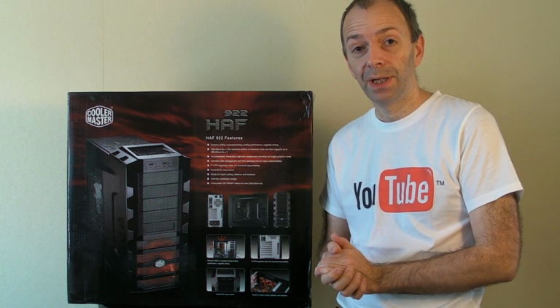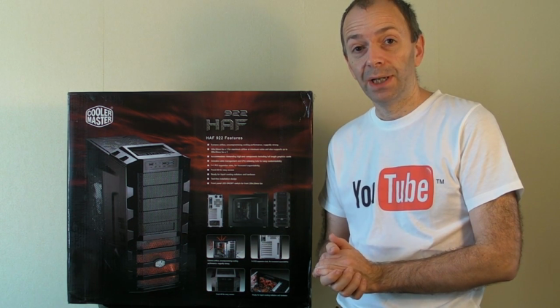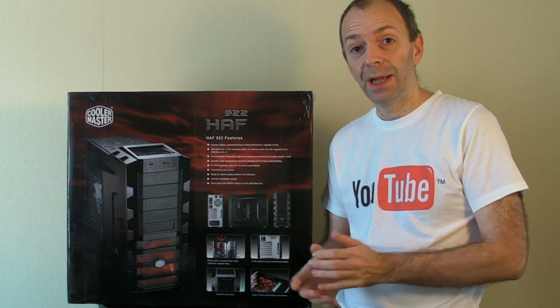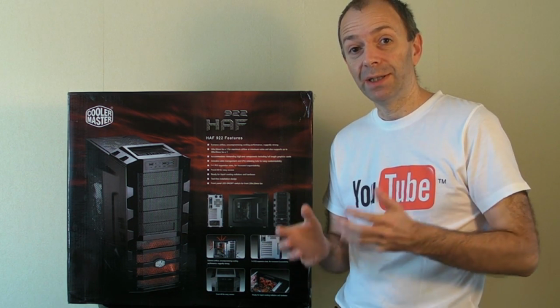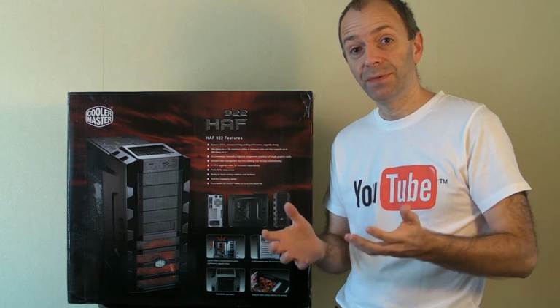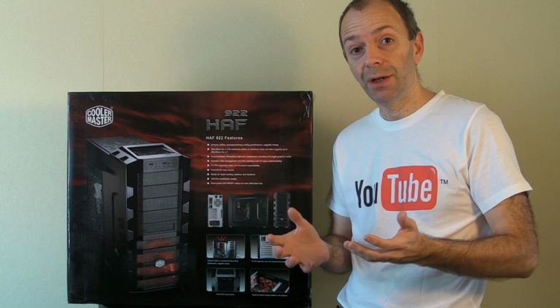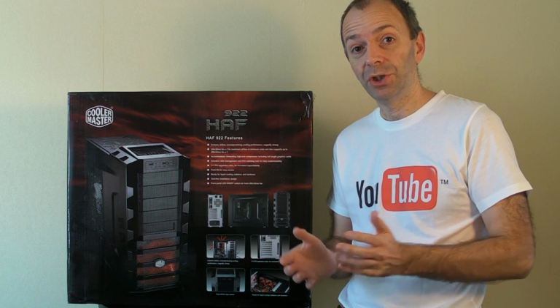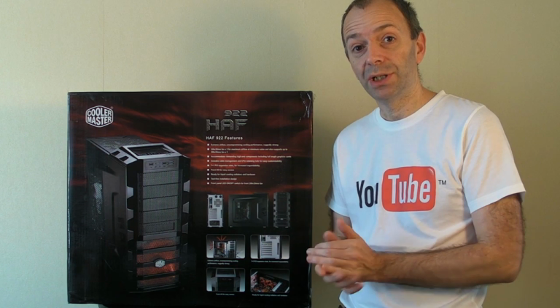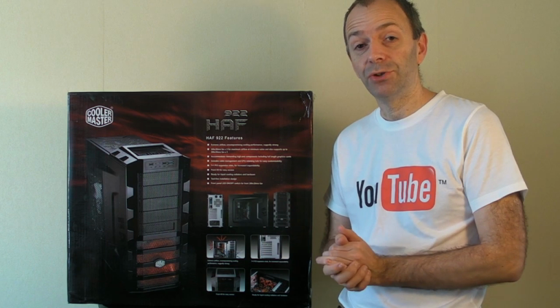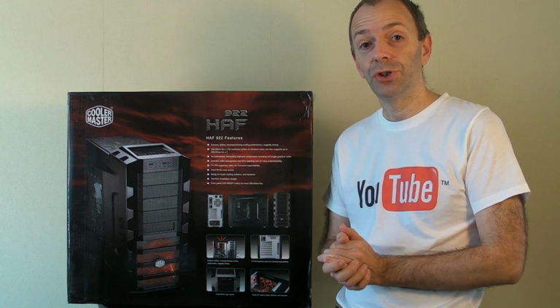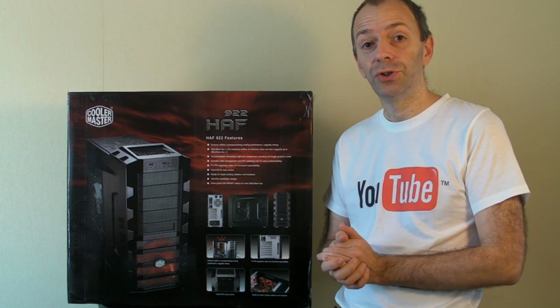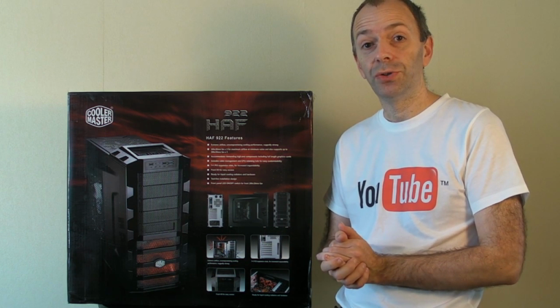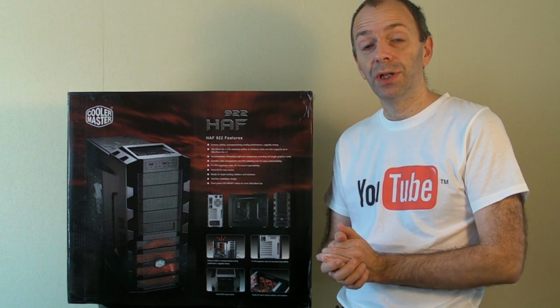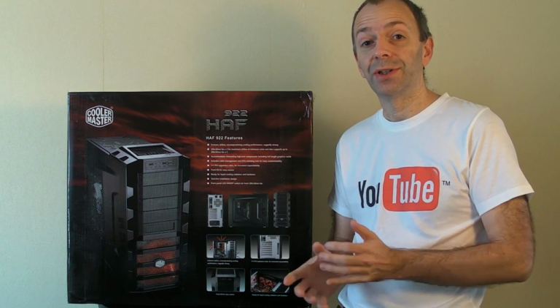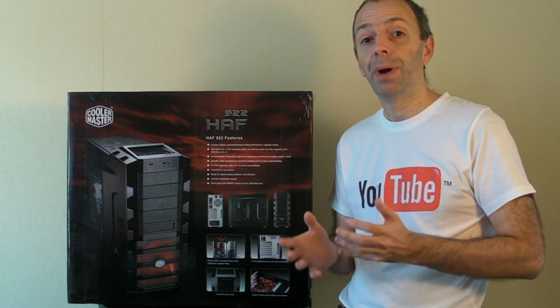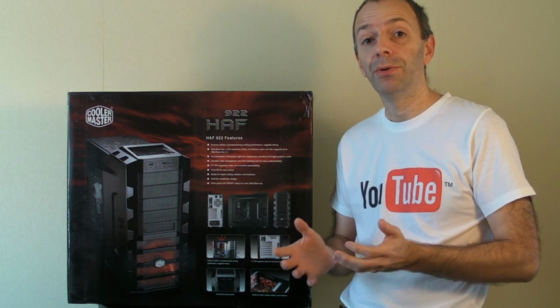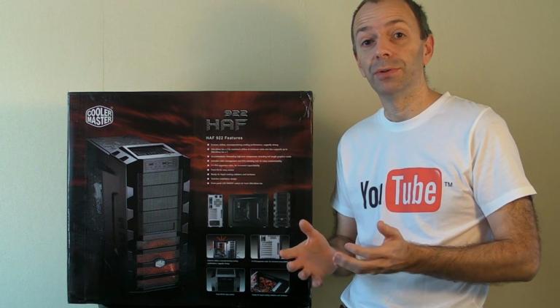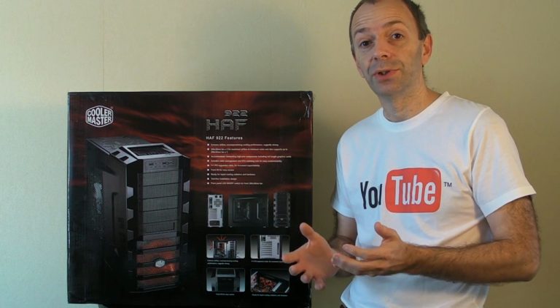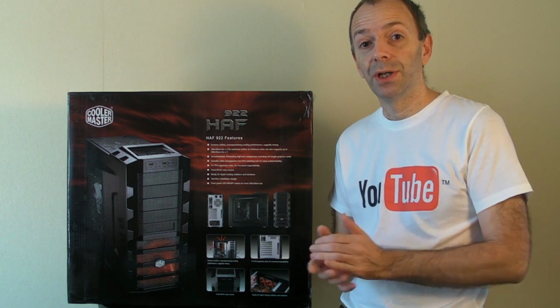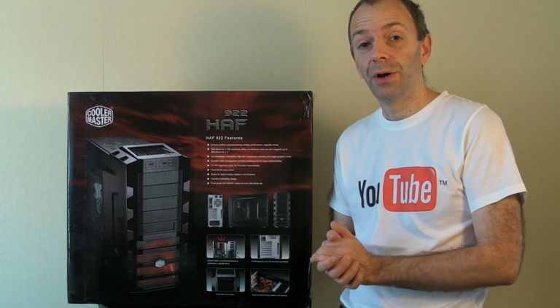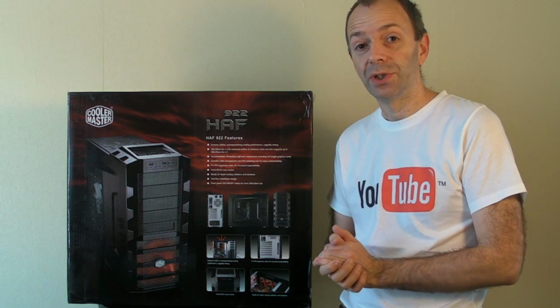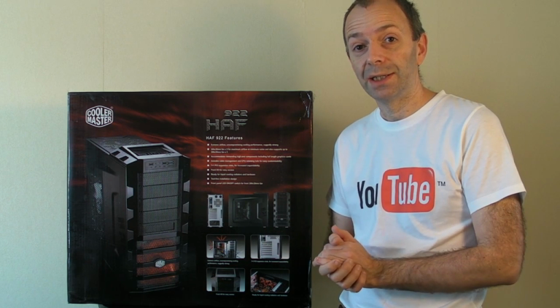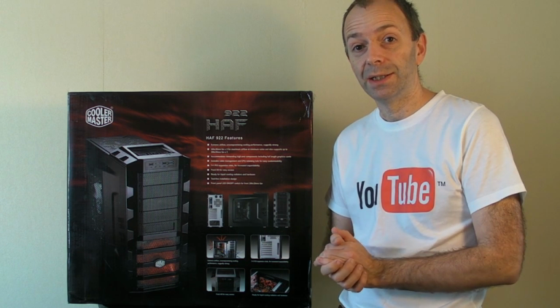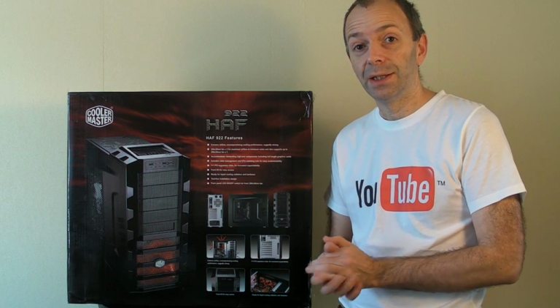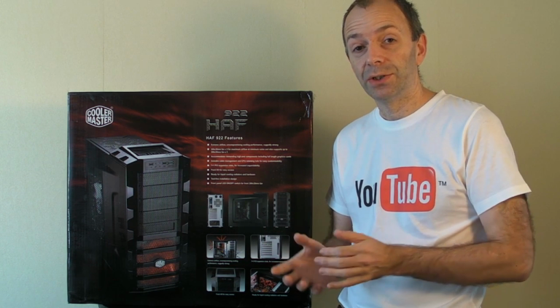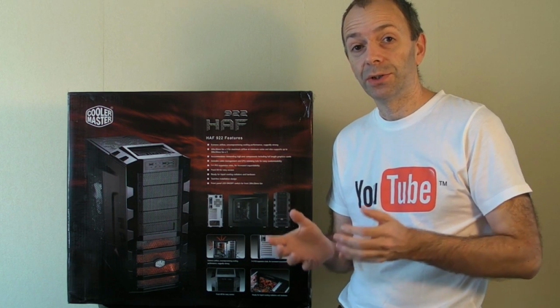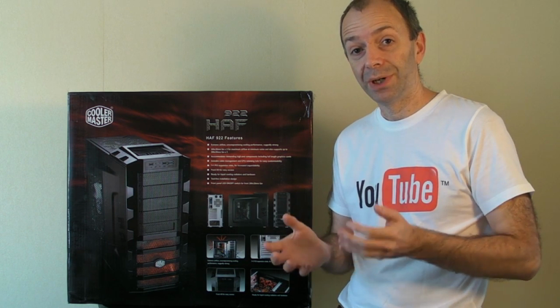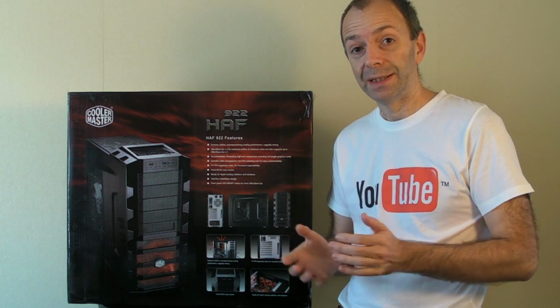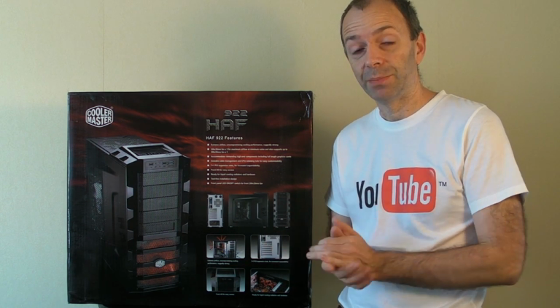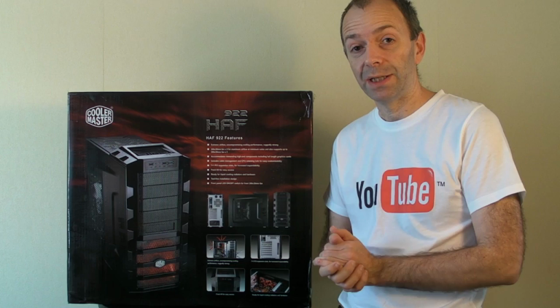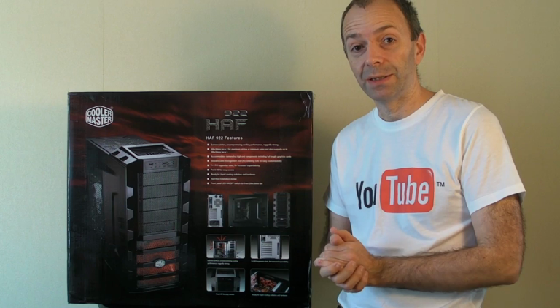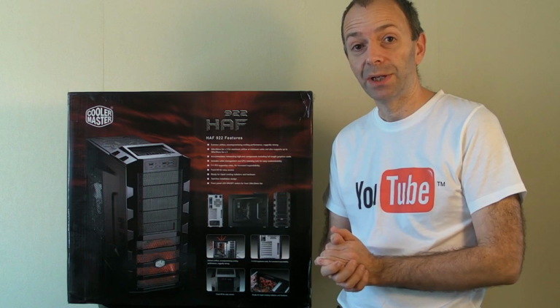Now in this video I'm just going to introduce you to the components that I've selected to complete this PC build.